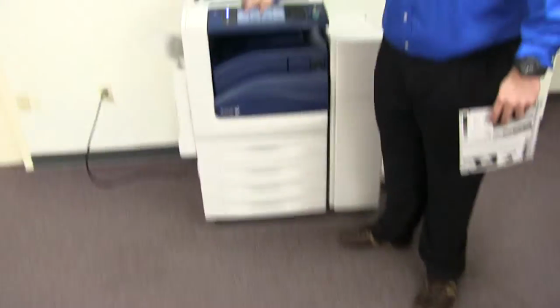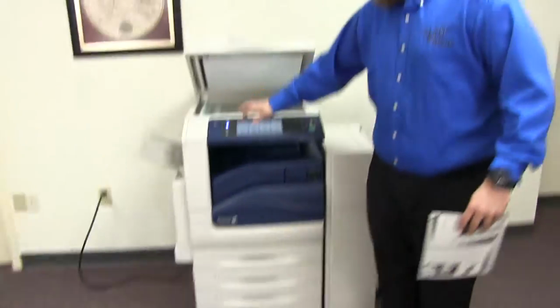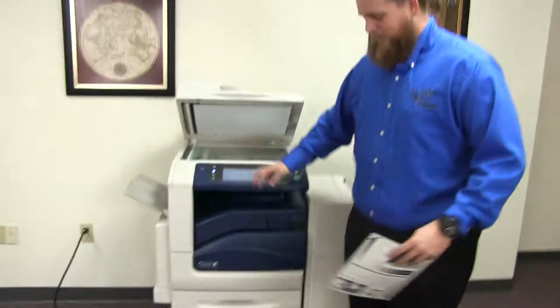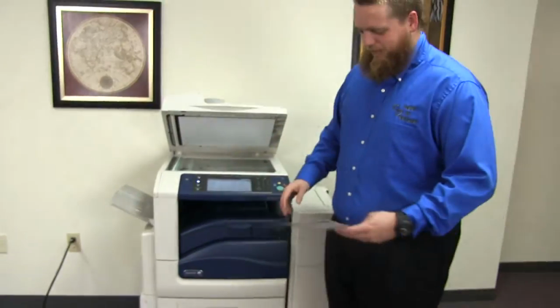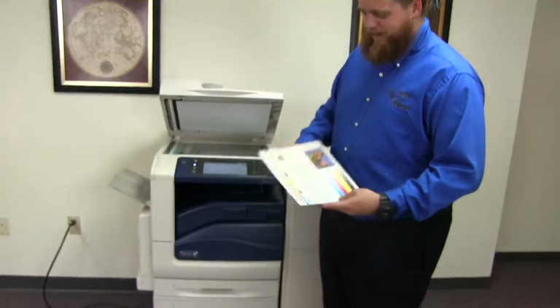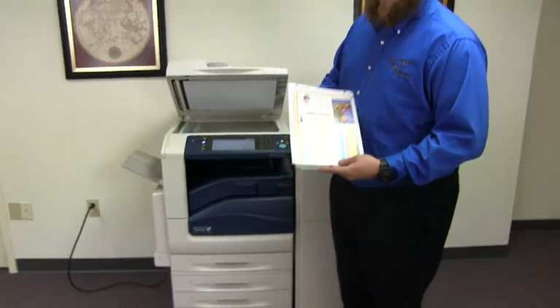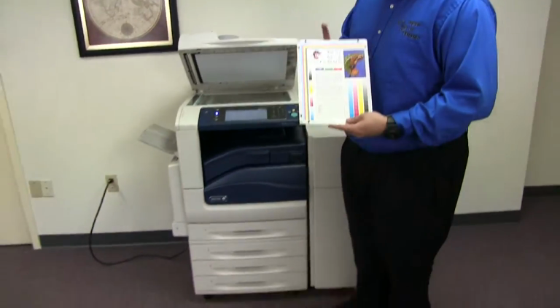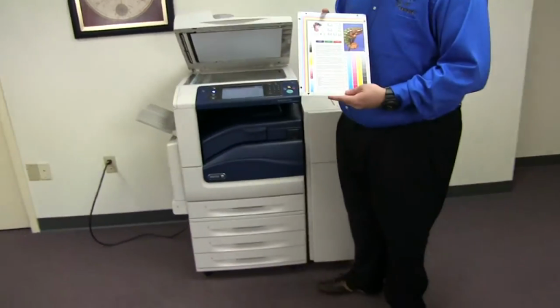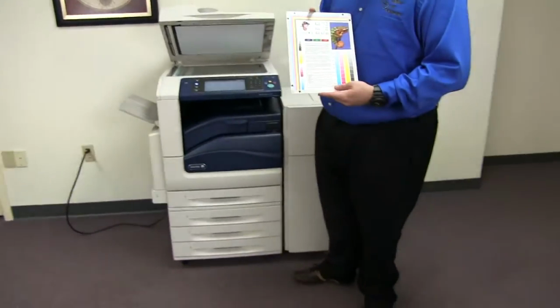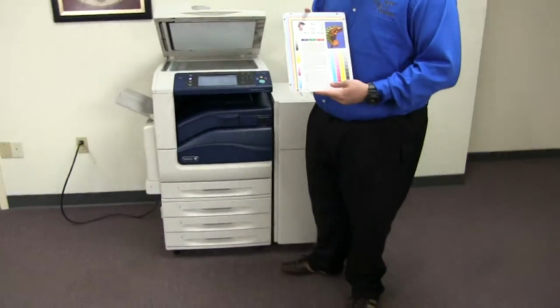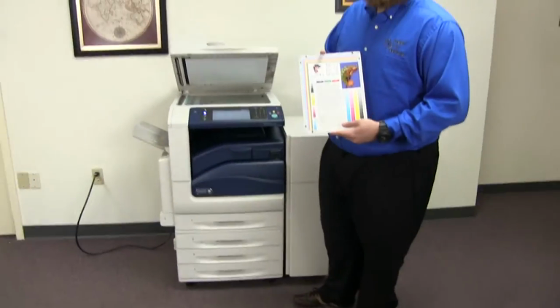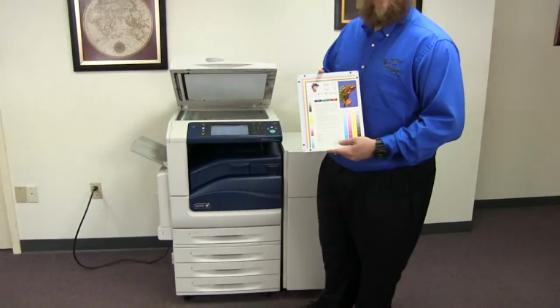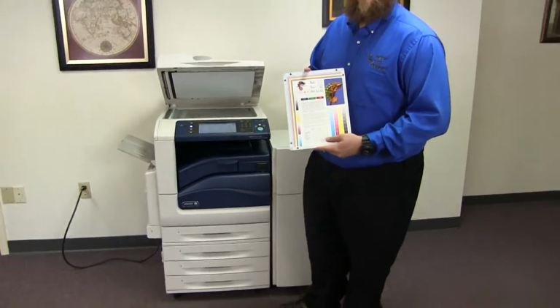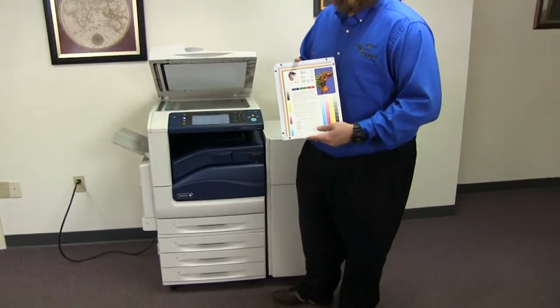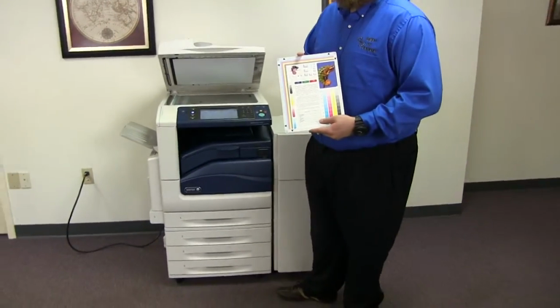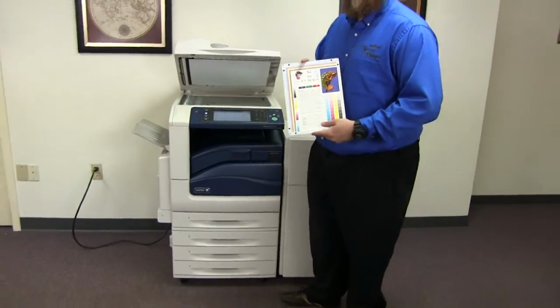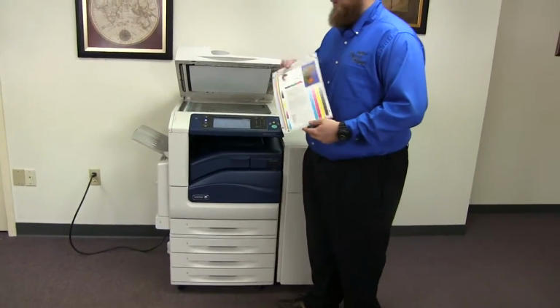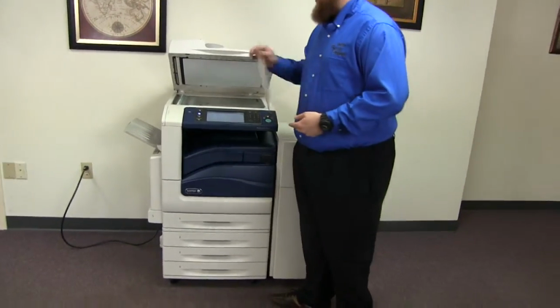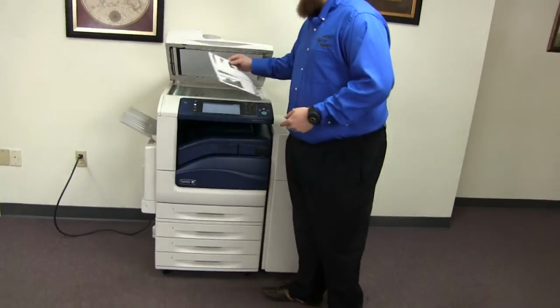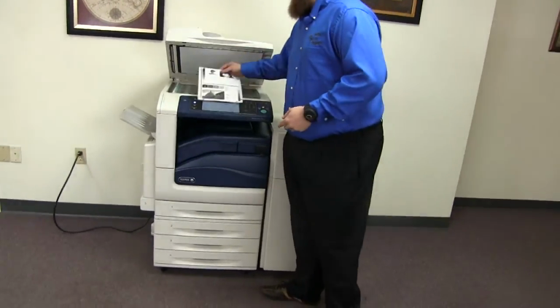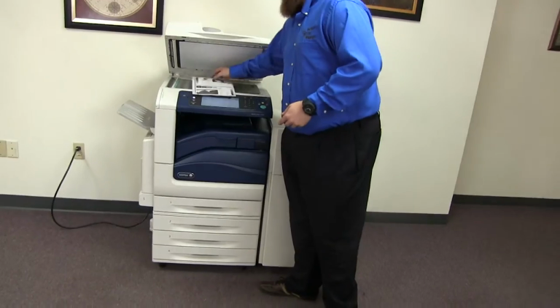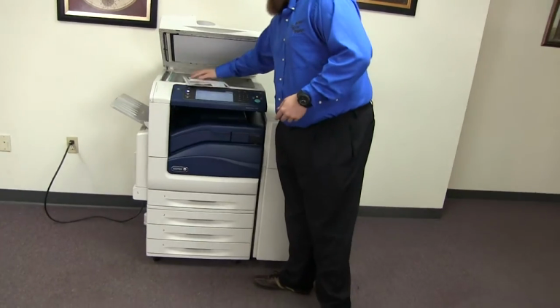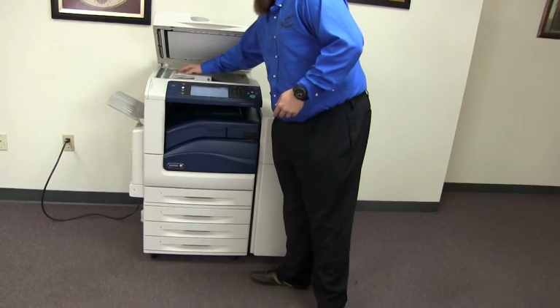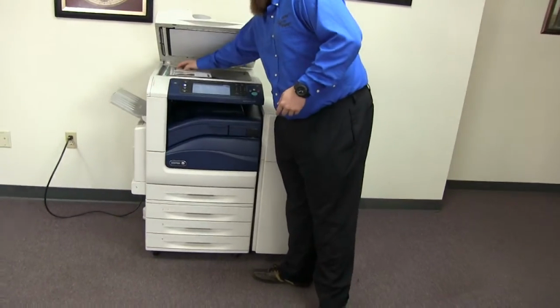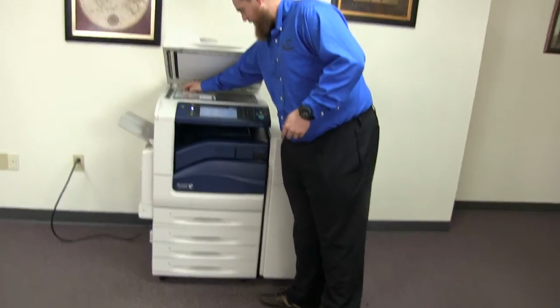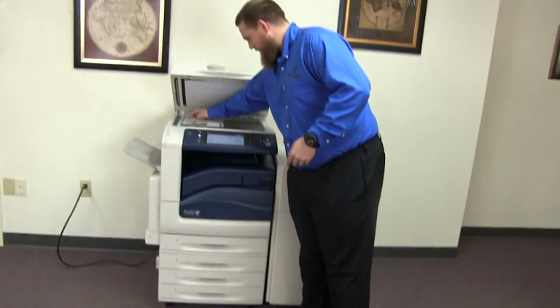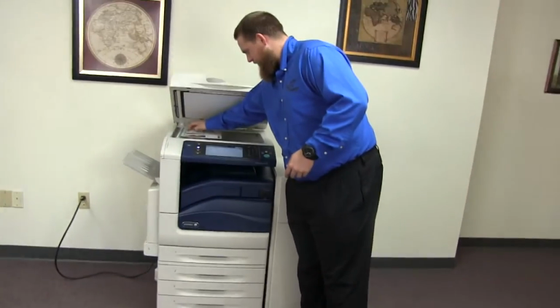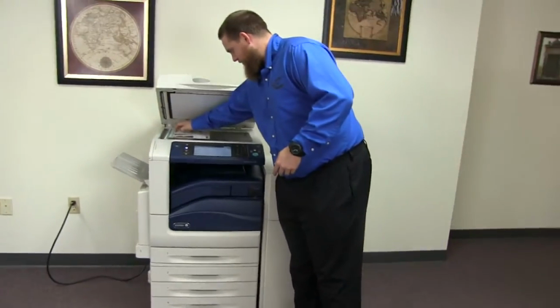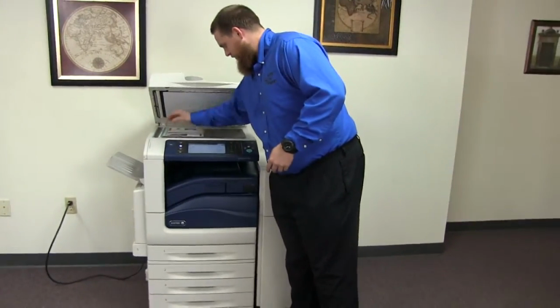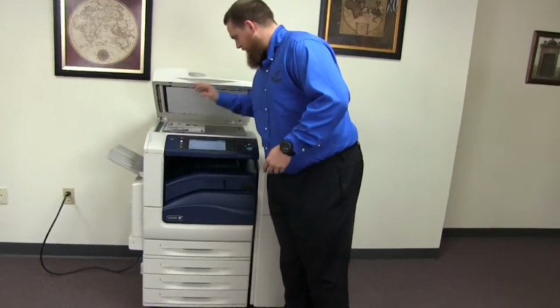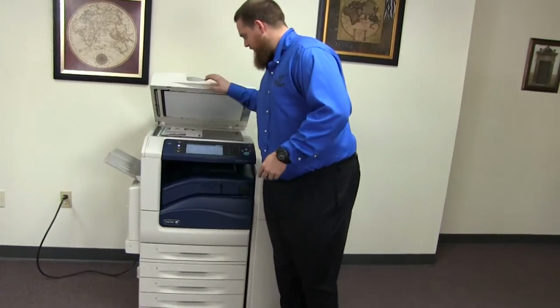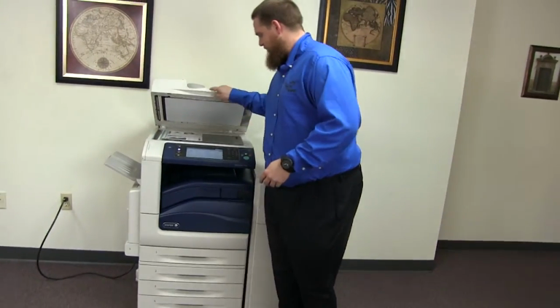Now we'll go ahead and run a few test copies to show the color quality of this machine. We'll go ahead and place our color copy test chart in the glass.